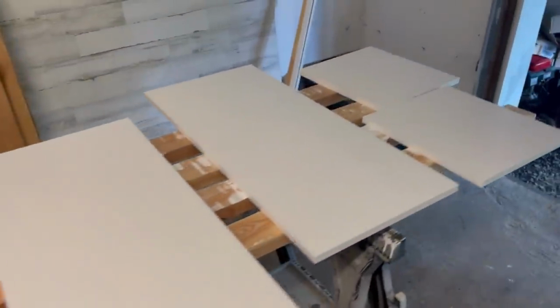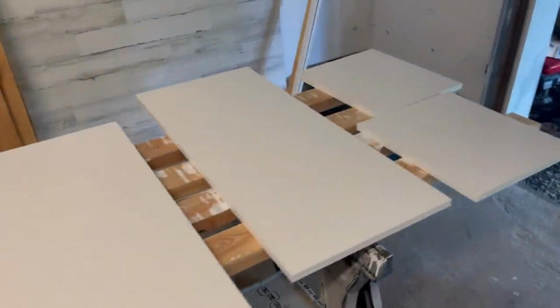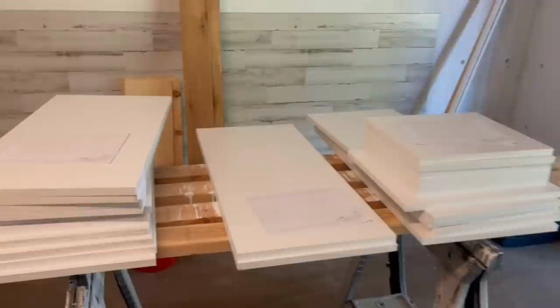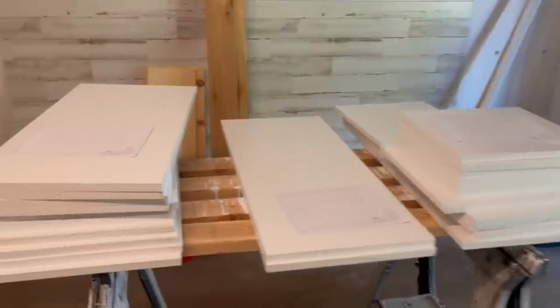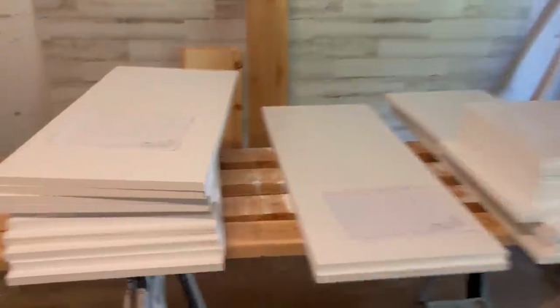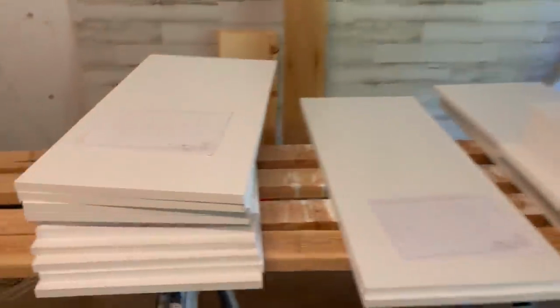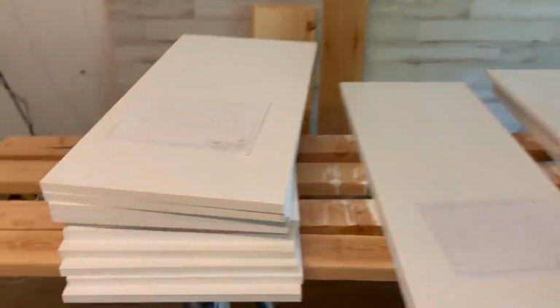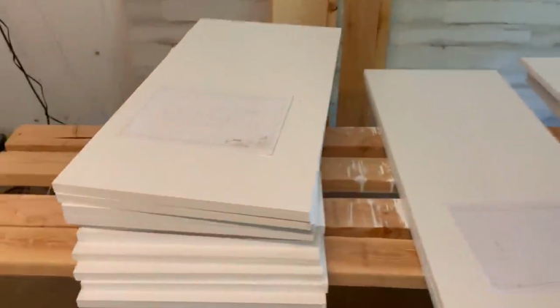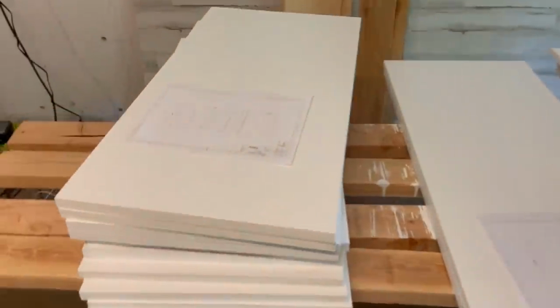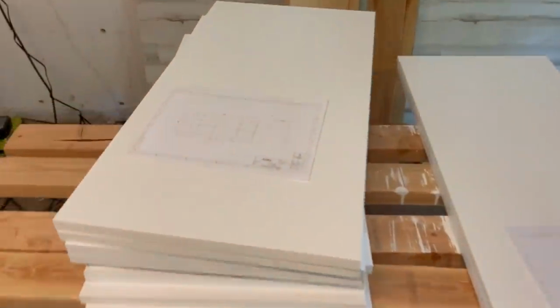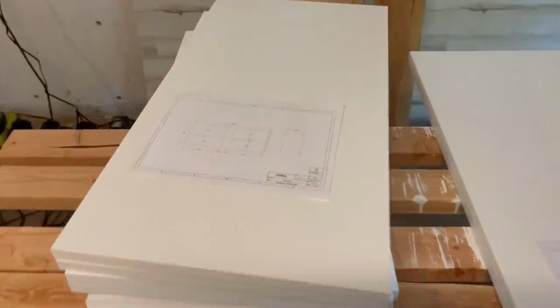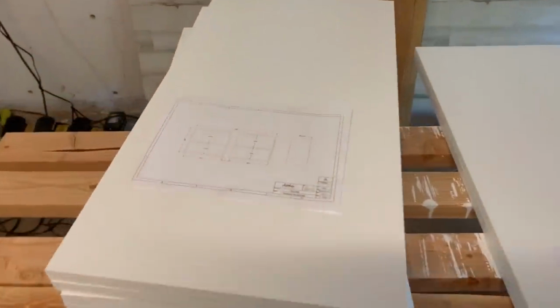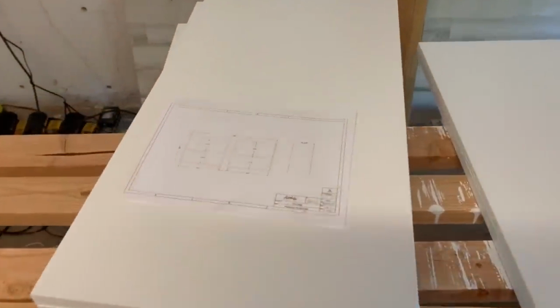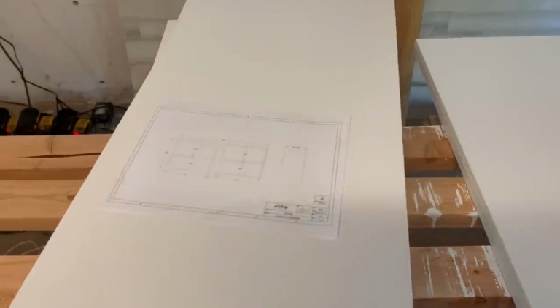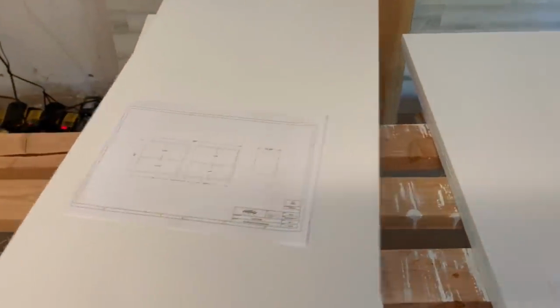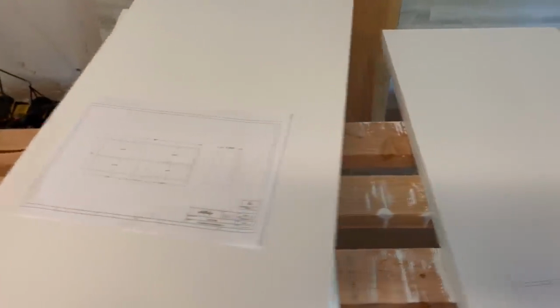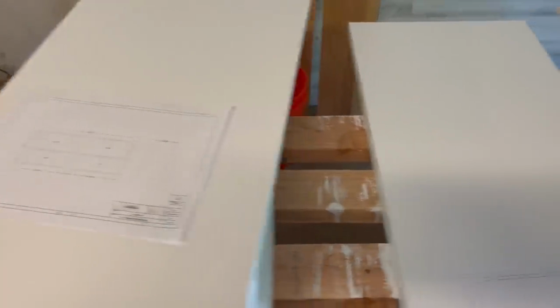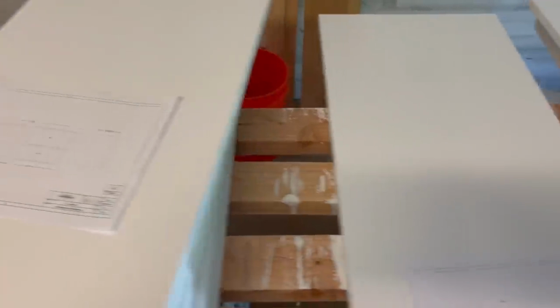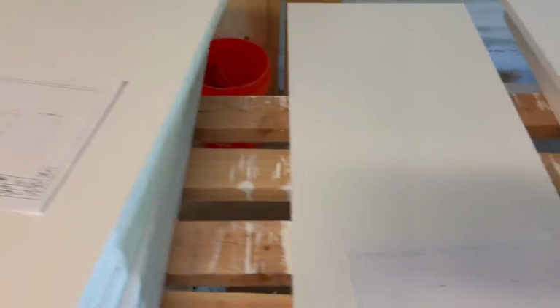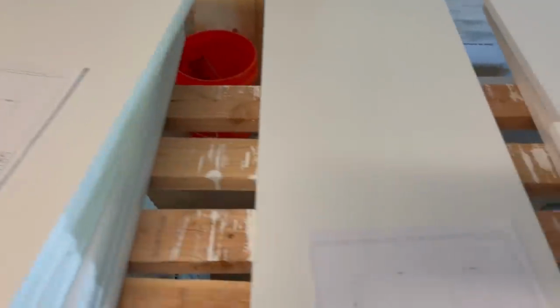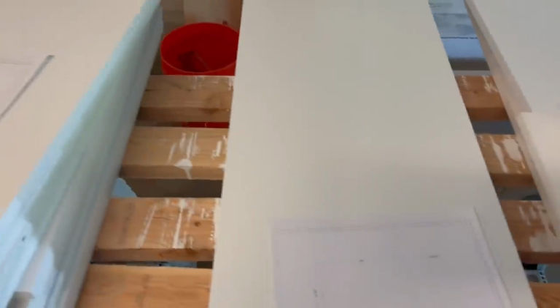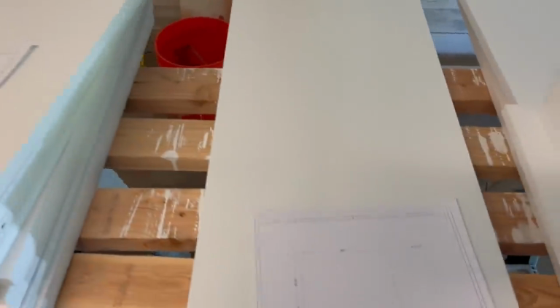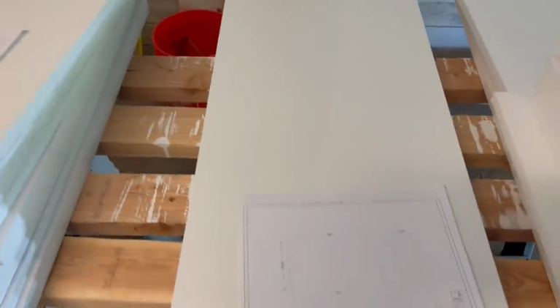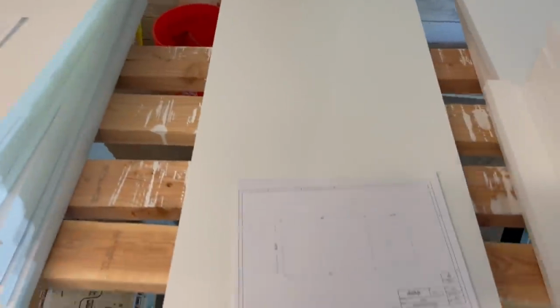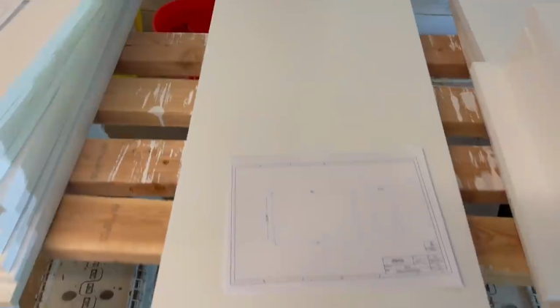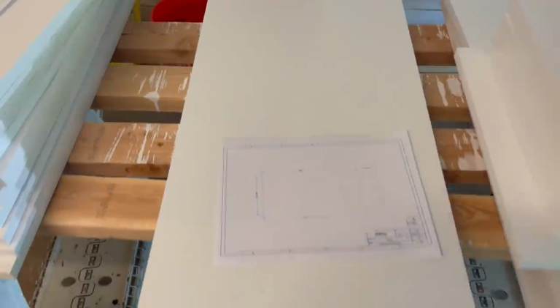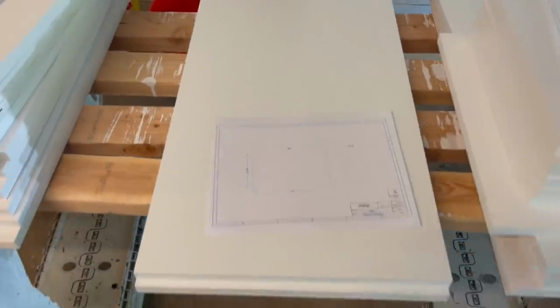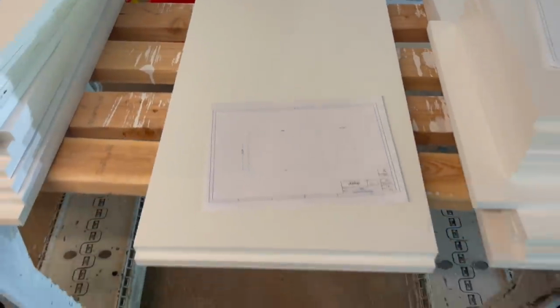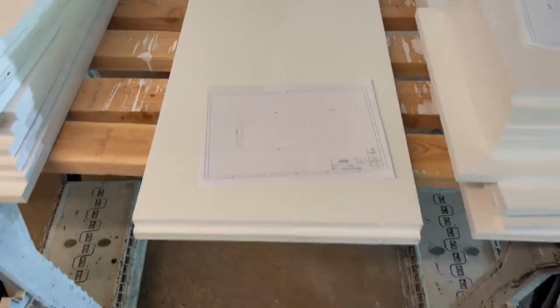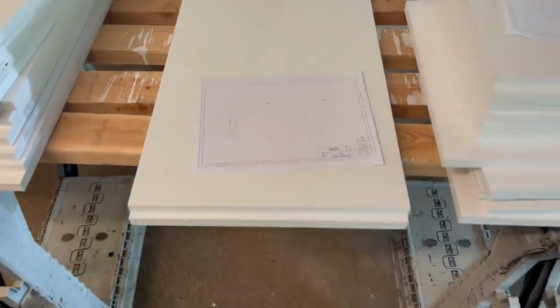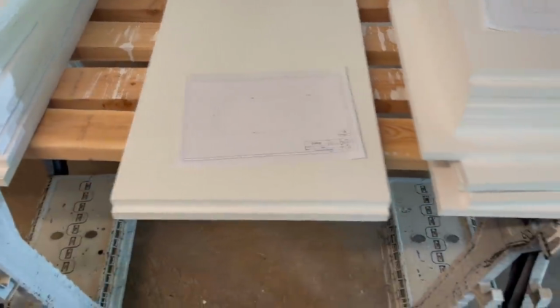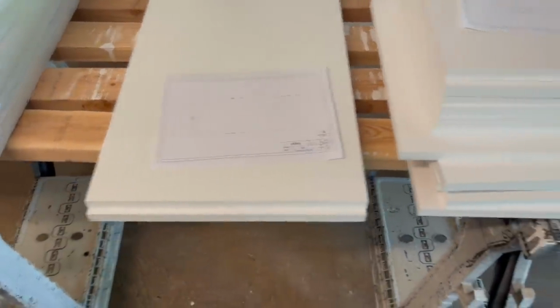Something that's really cool about Shelf Help is it comes with these diagrams that are very handy when you're building.